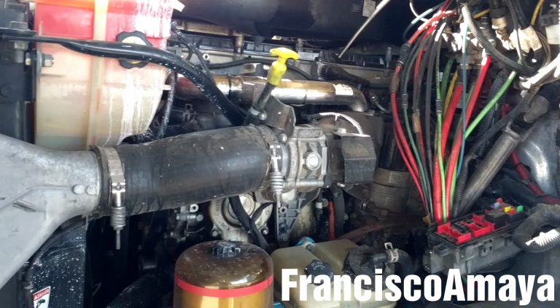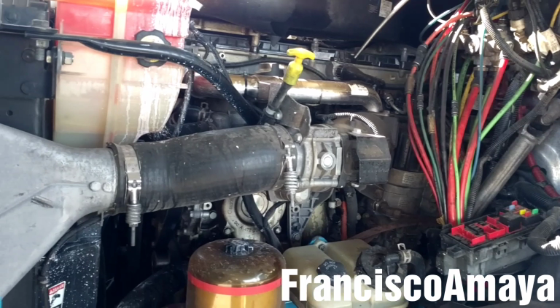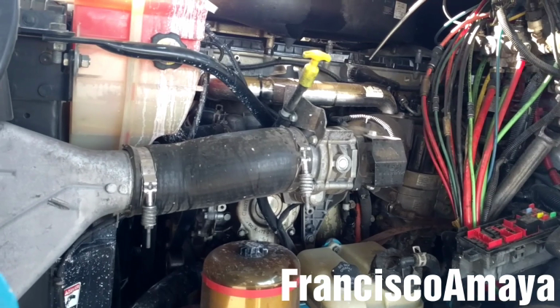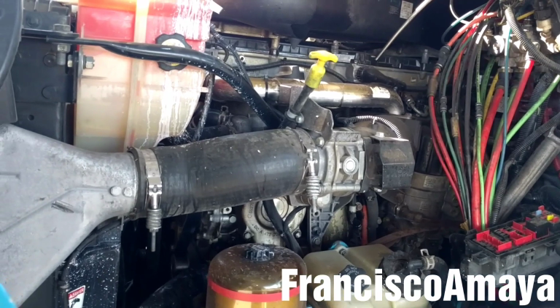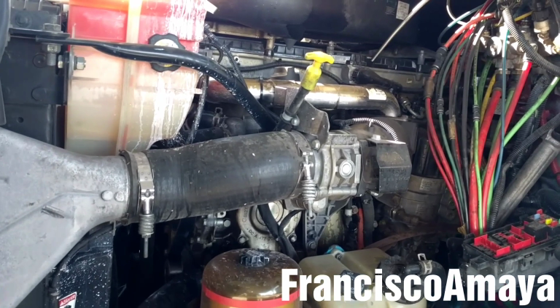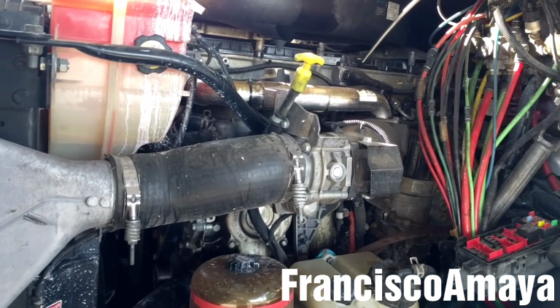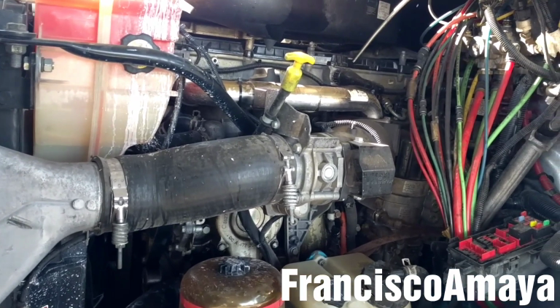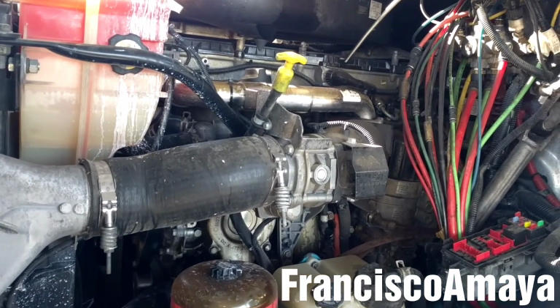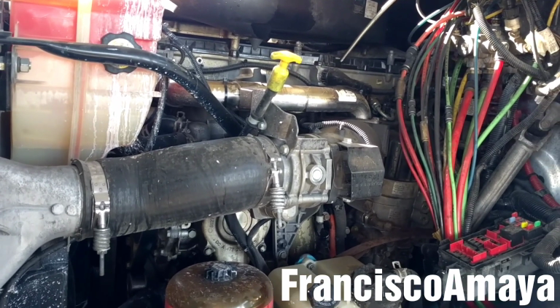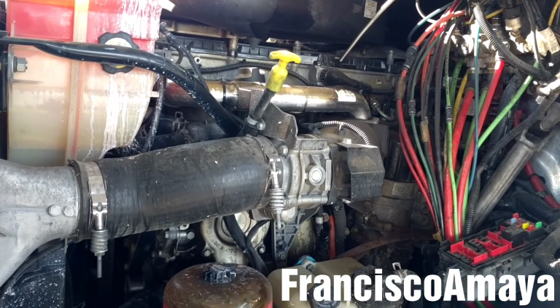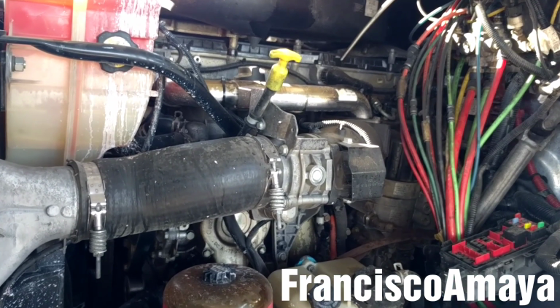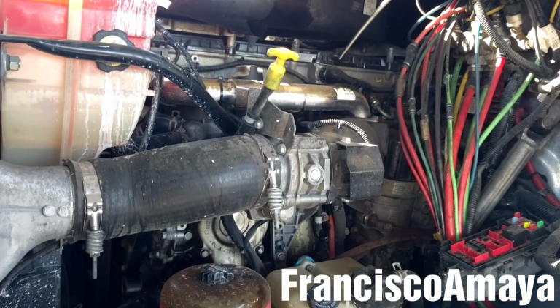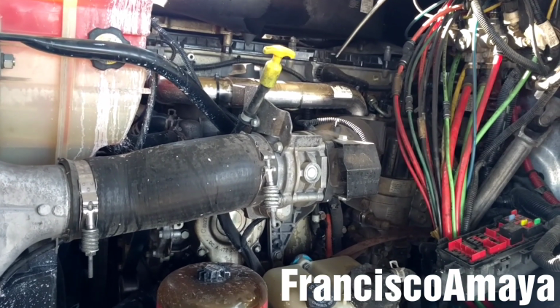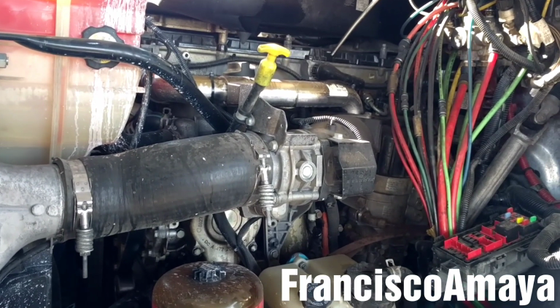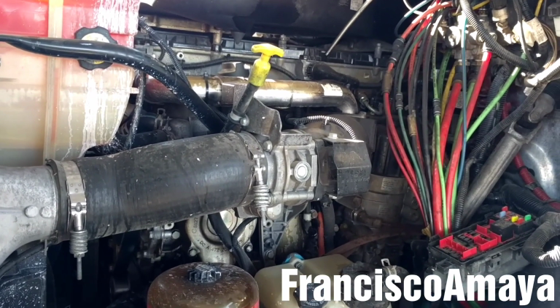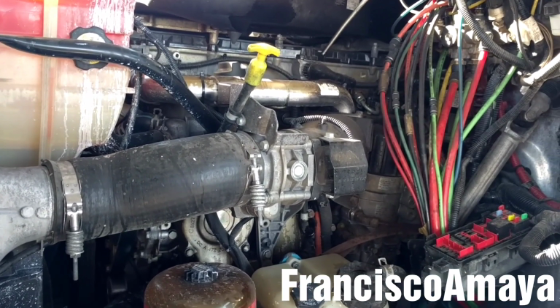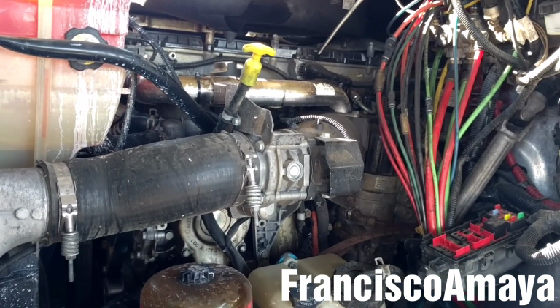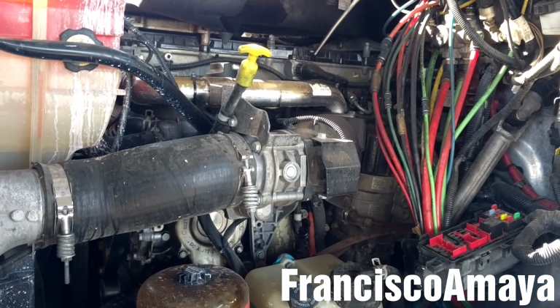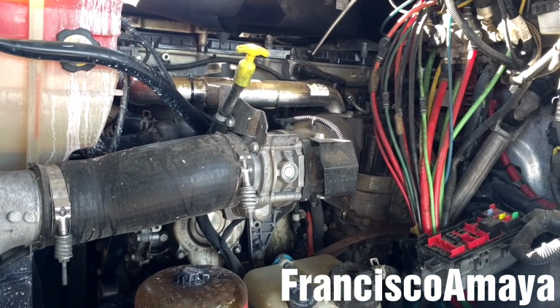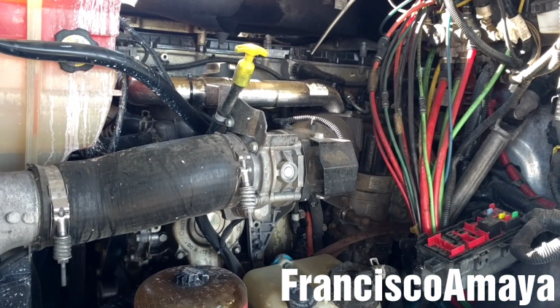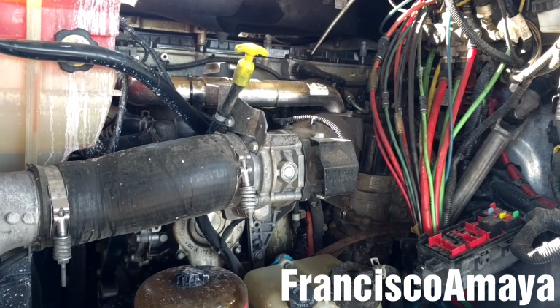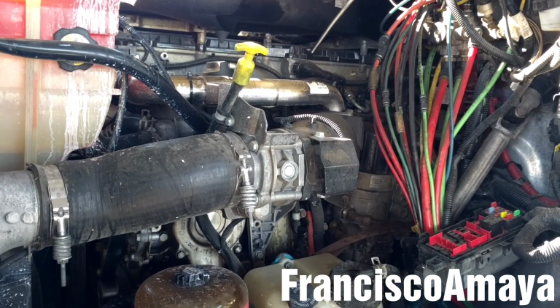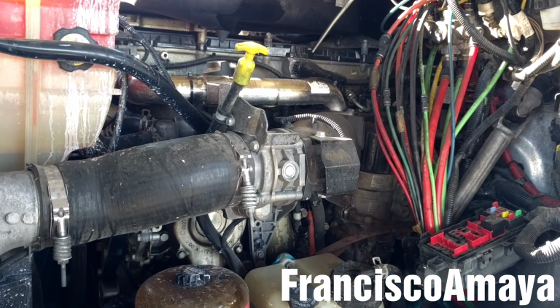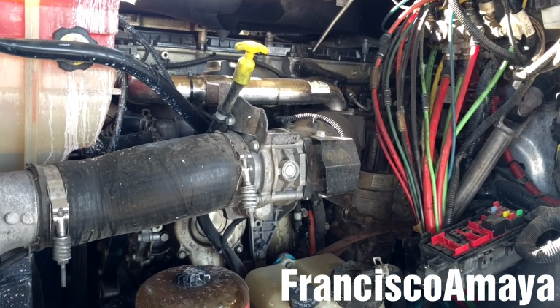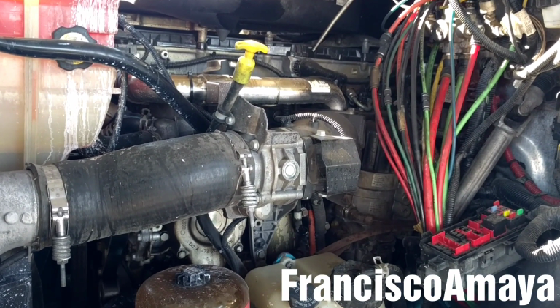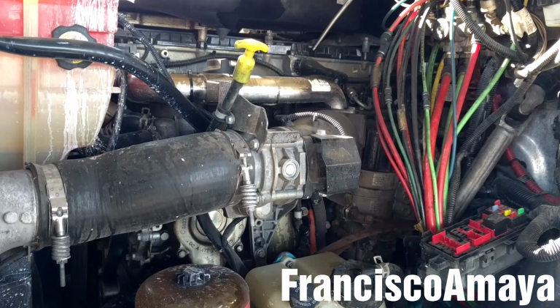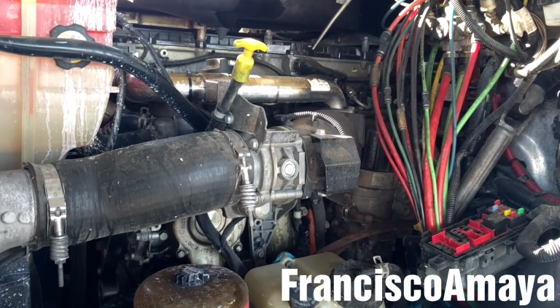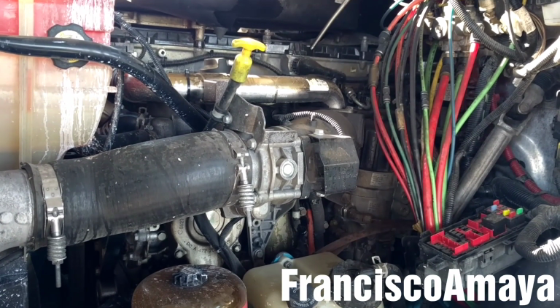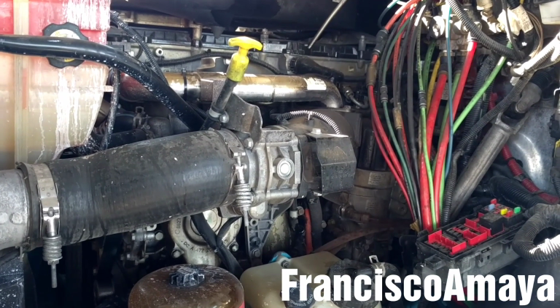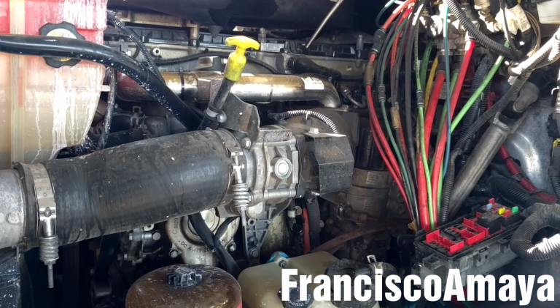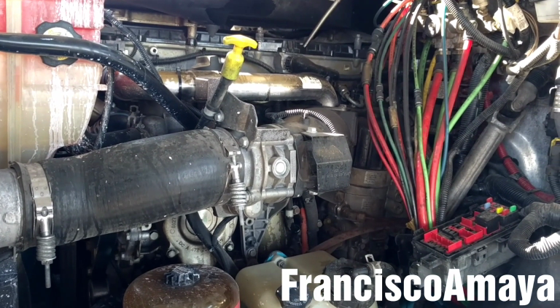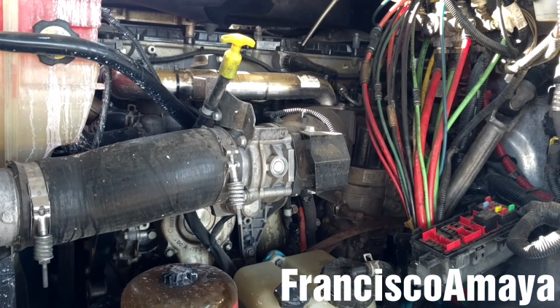Hello everybody, today I'm going to show you how to do an oil change on a DD-13 engine.